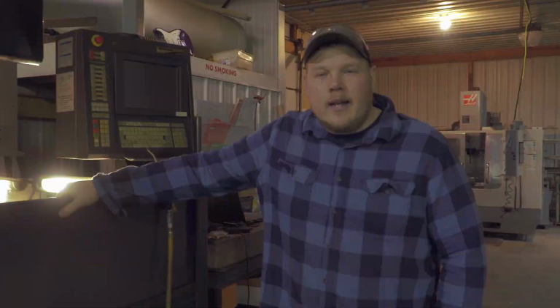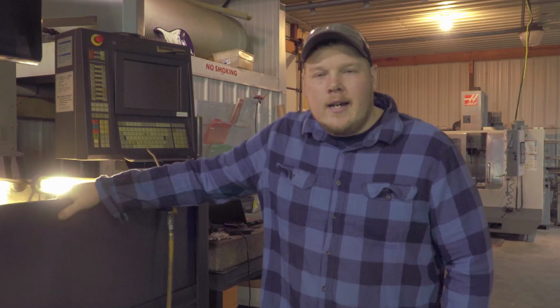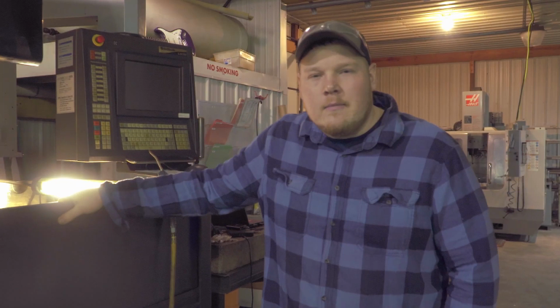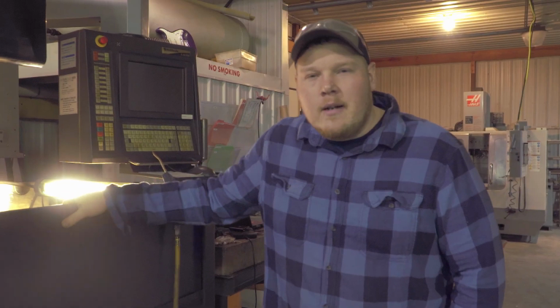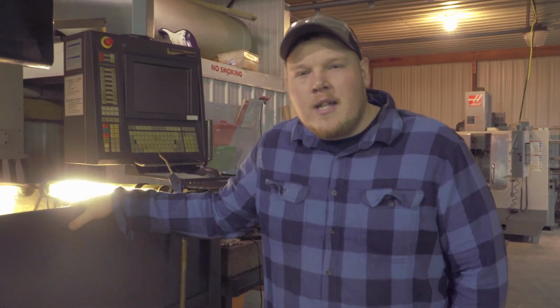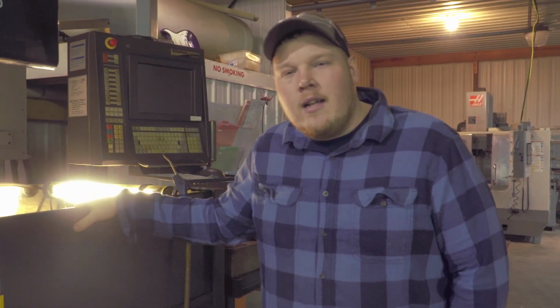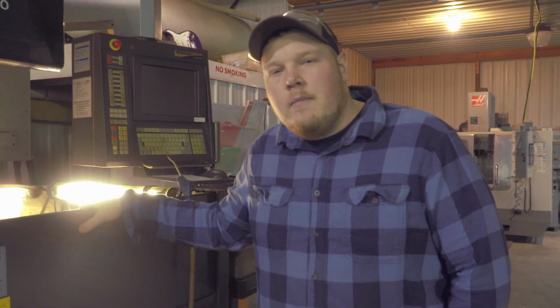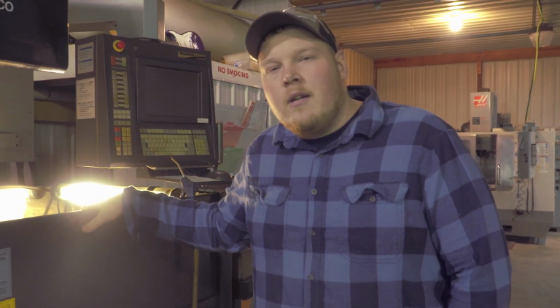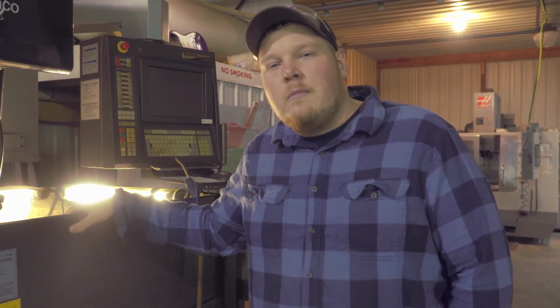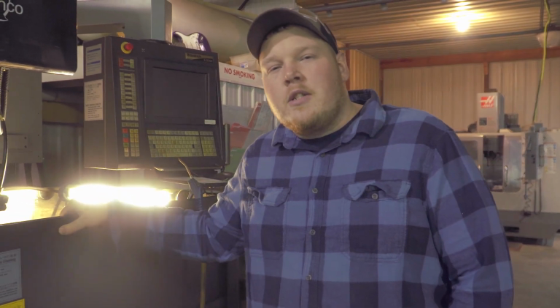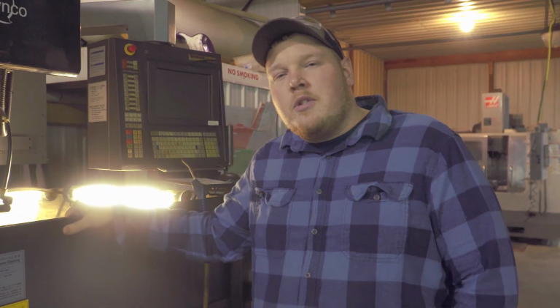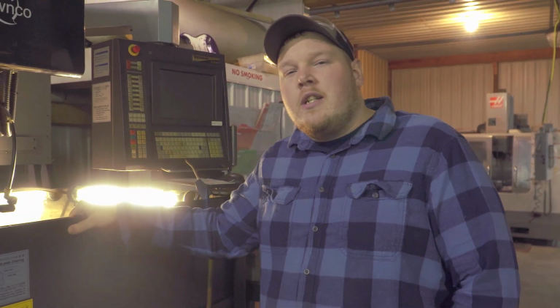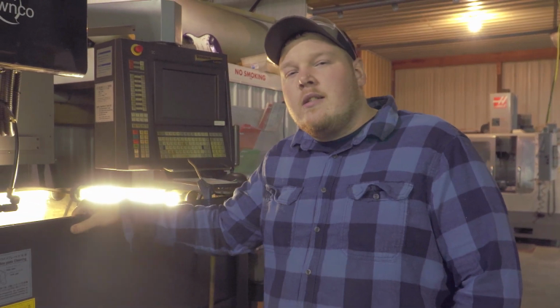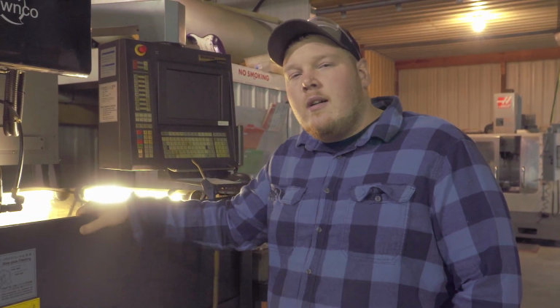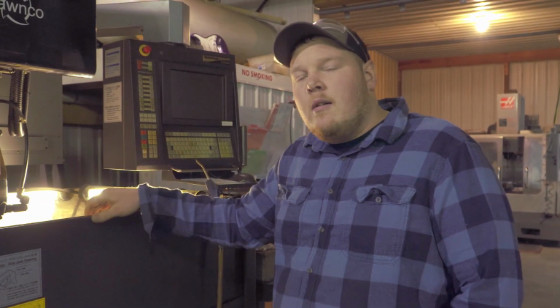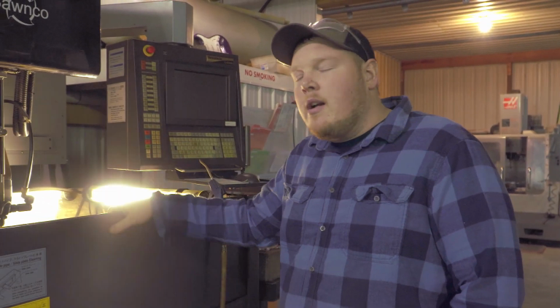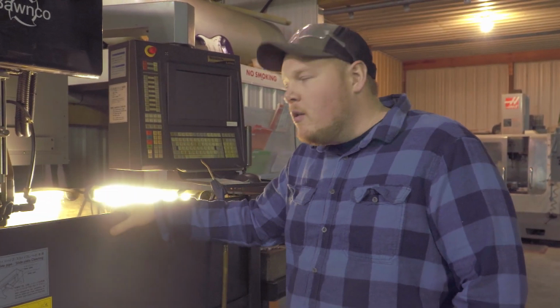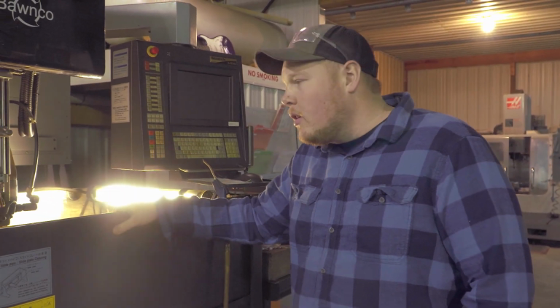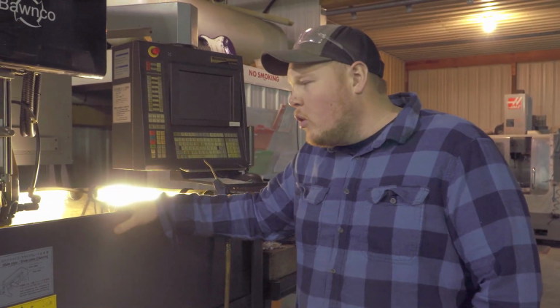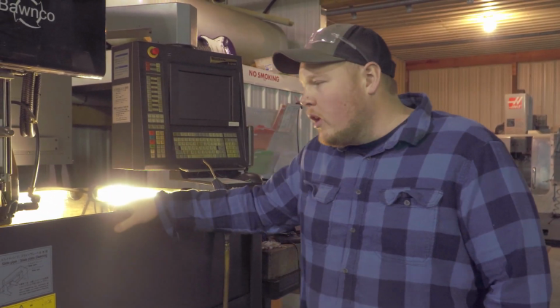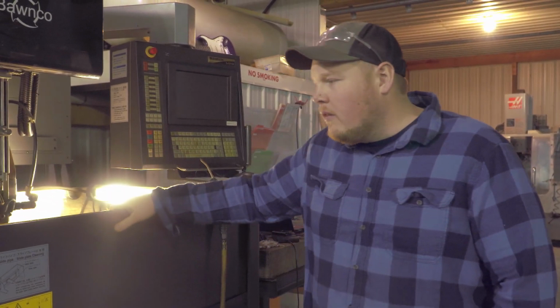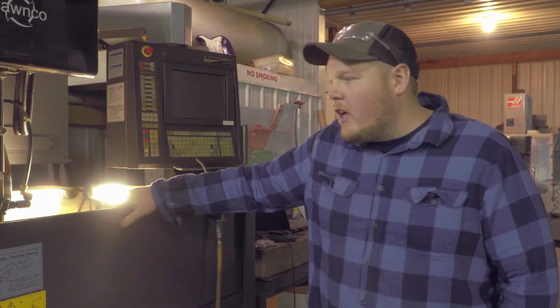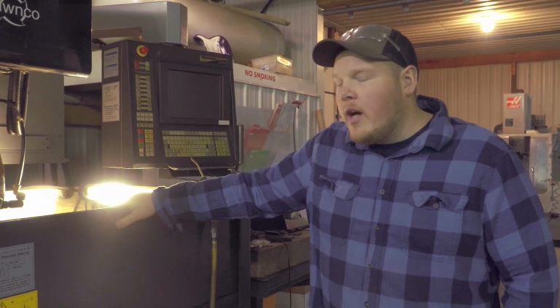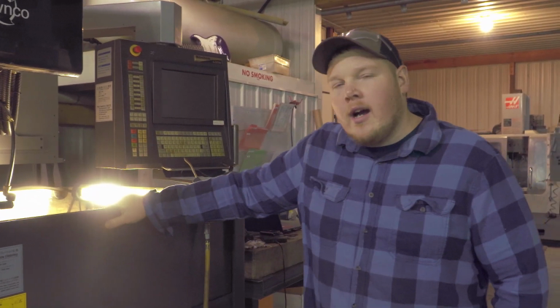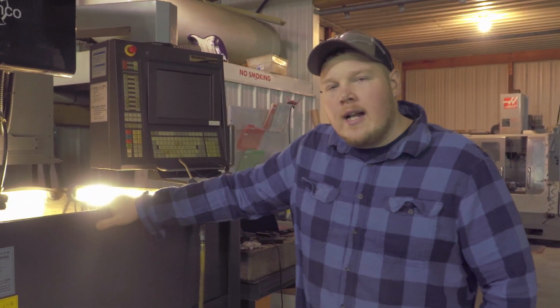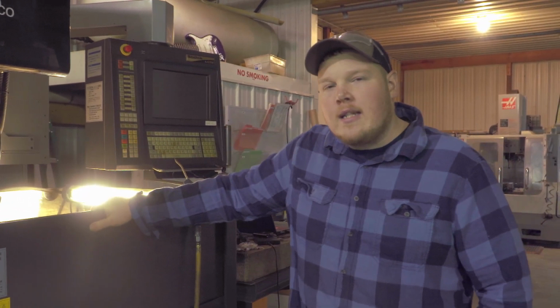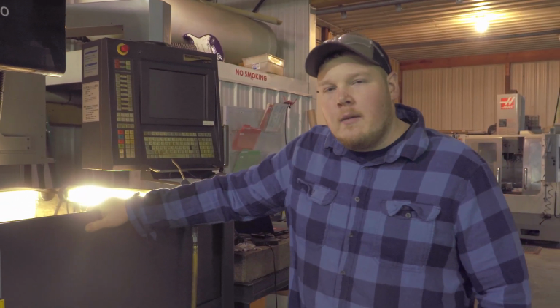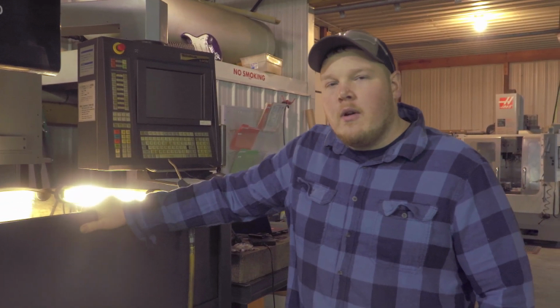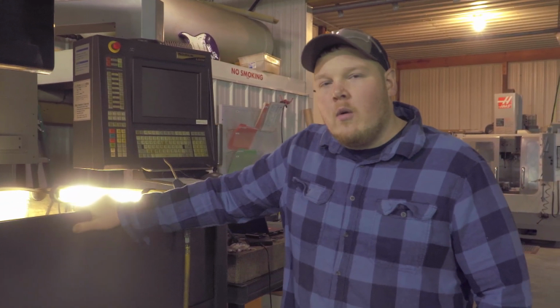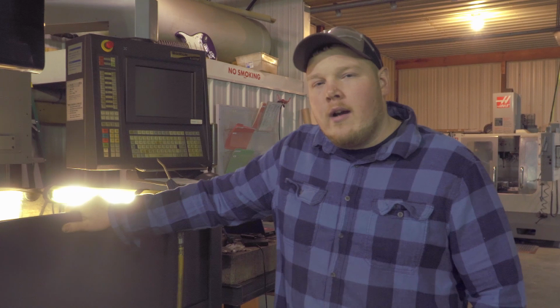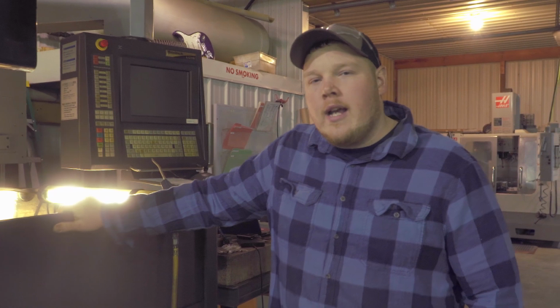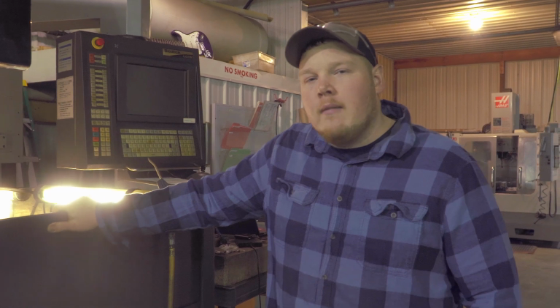Hey guys, my name is Alec. I'm here with Michigan Machinist. We're going to do a cool little video here on how to set up and run a wire EDM.